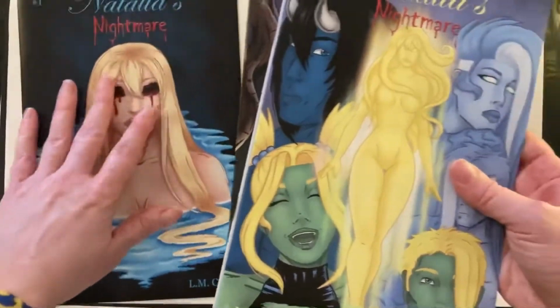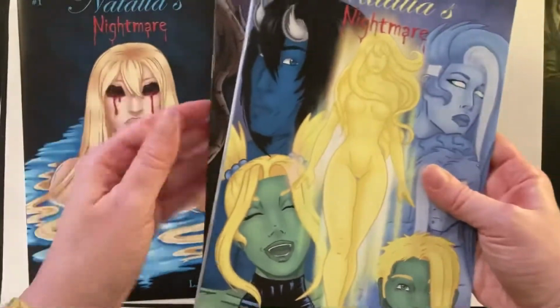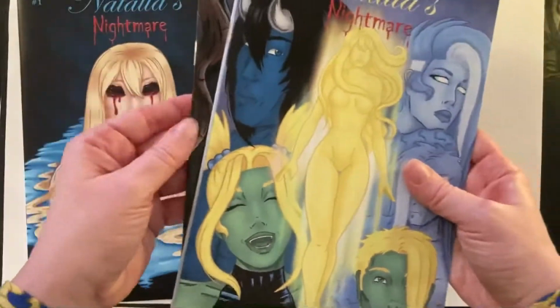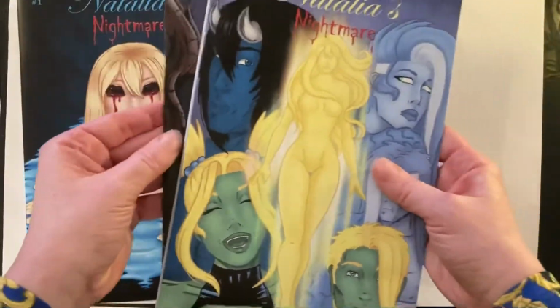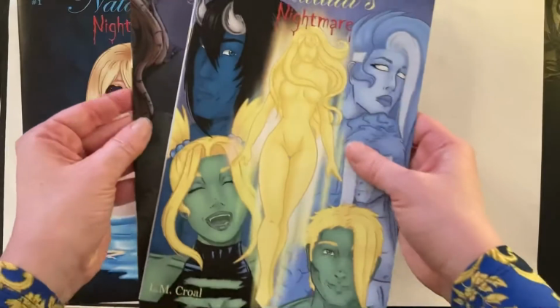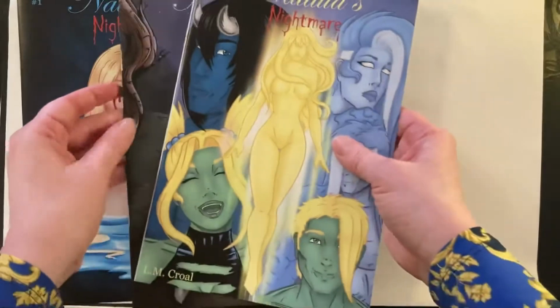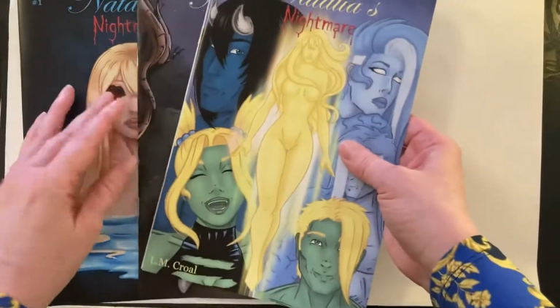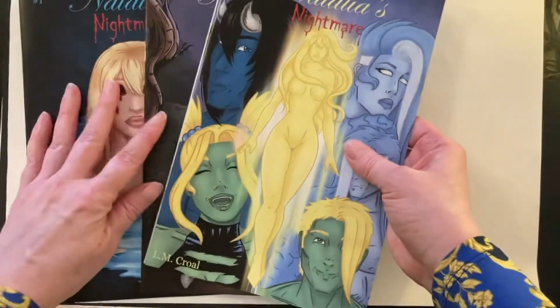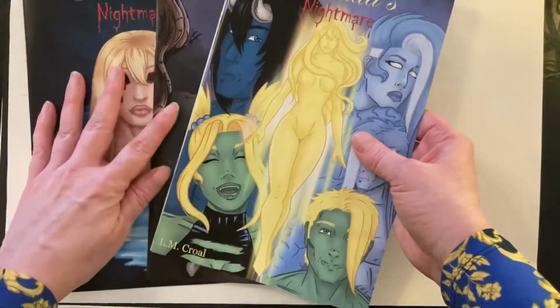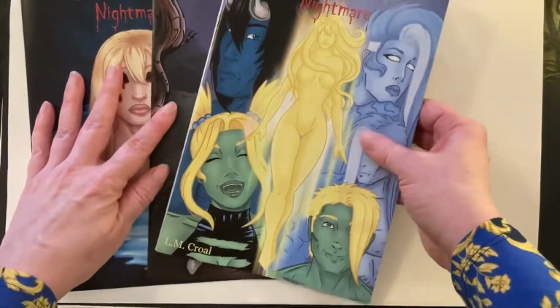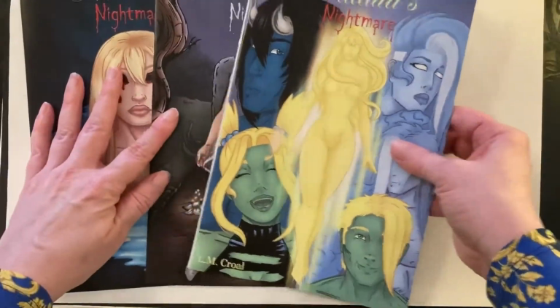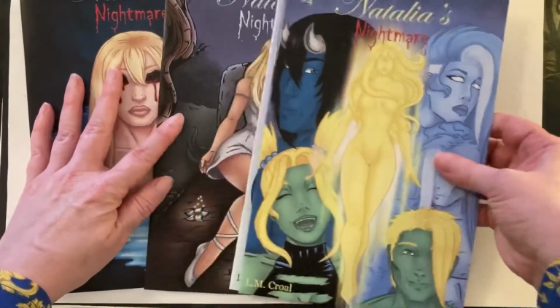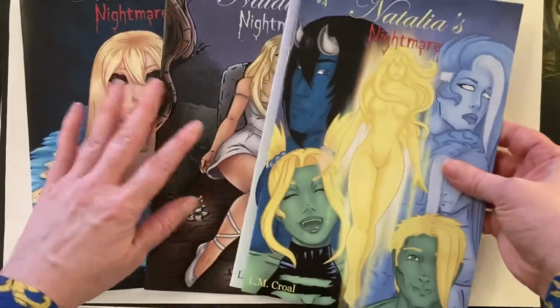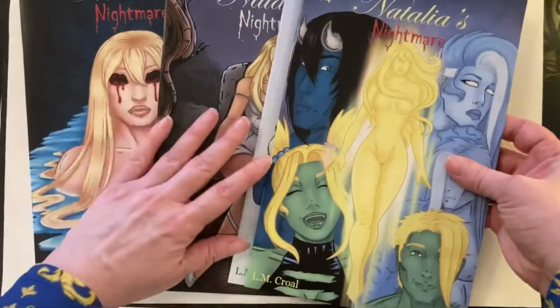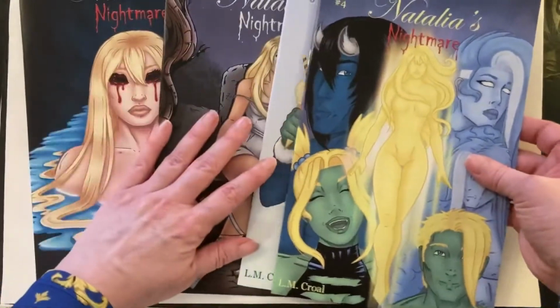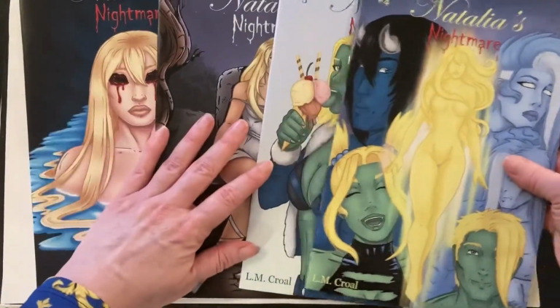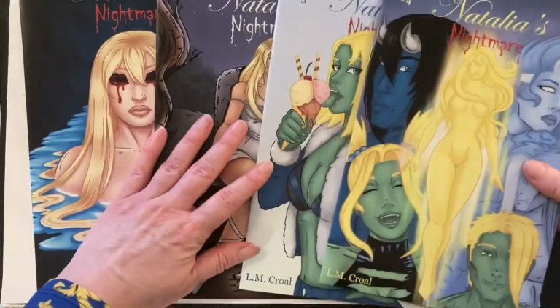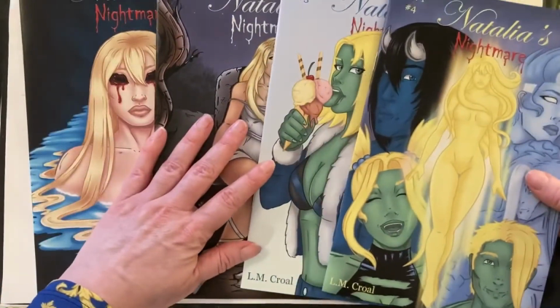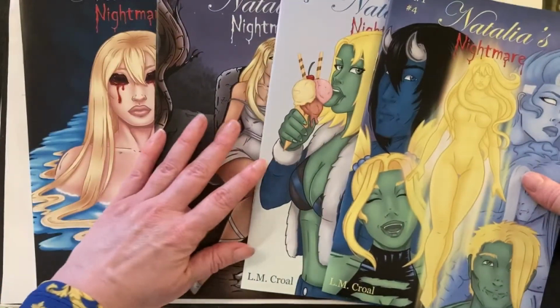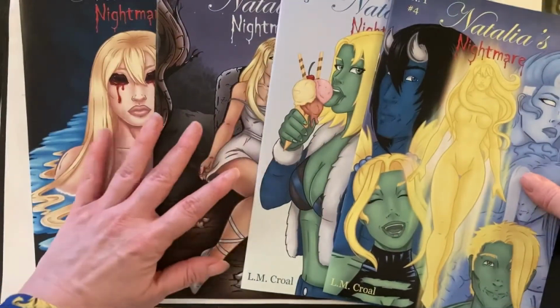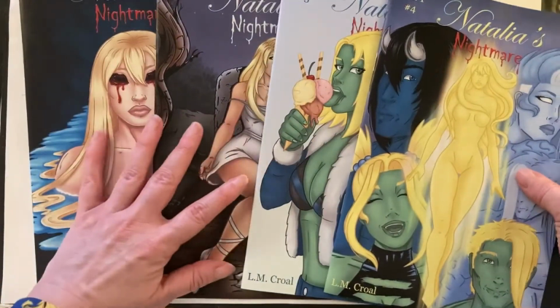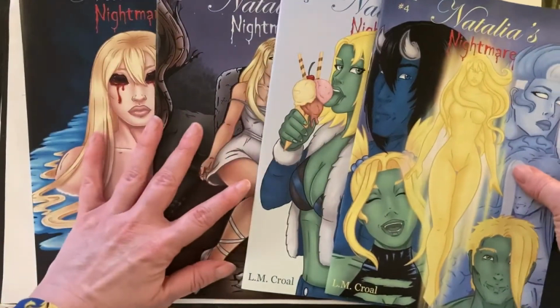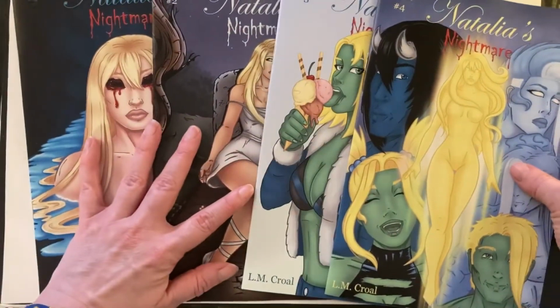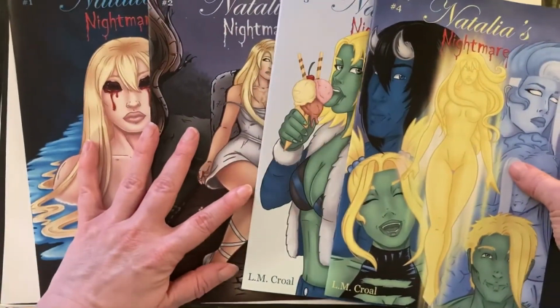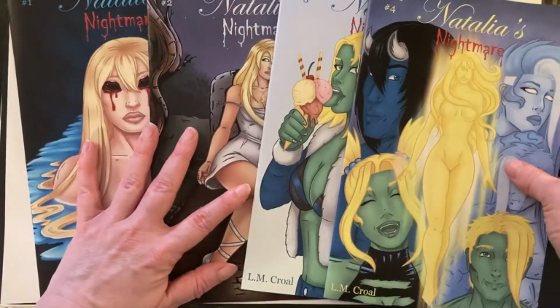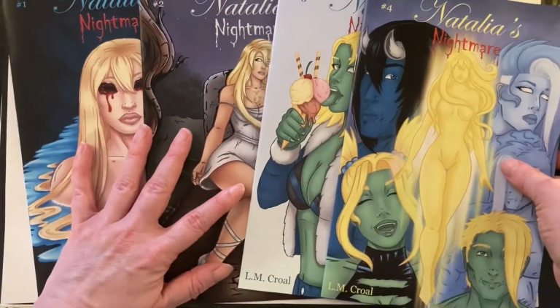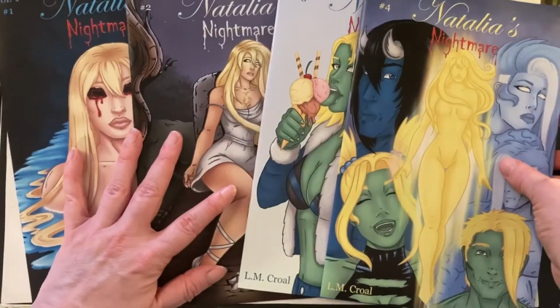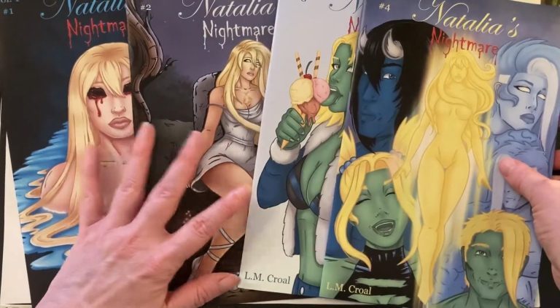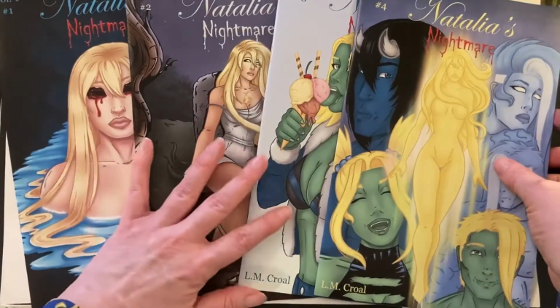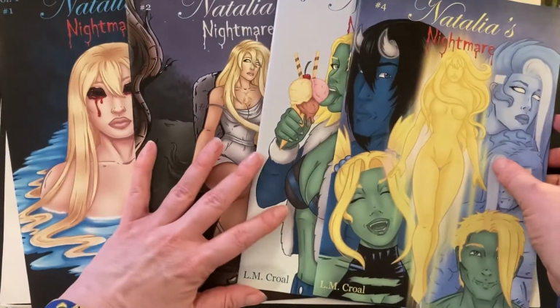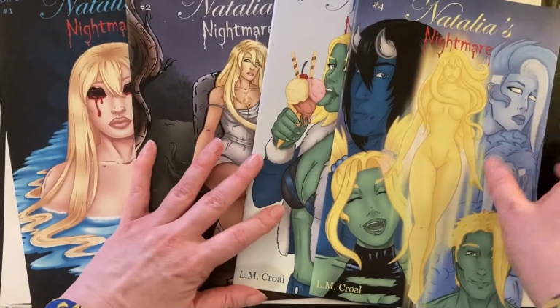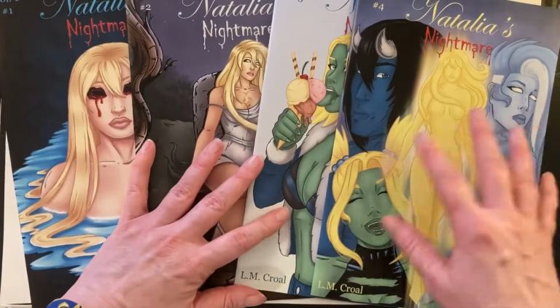So far four issues have been completed, but there's a lot more to come from this series.